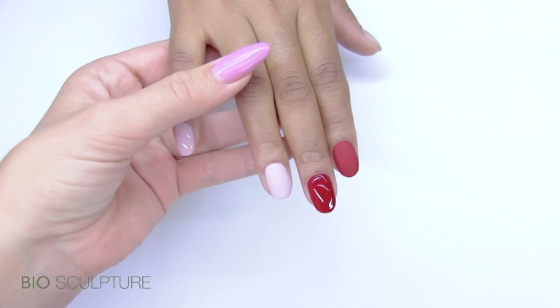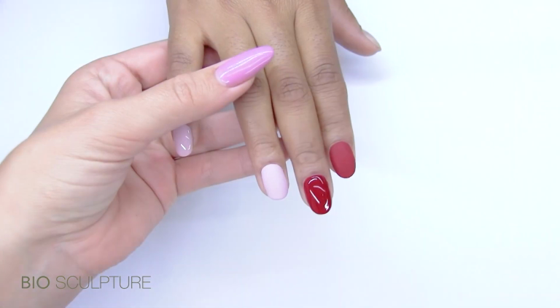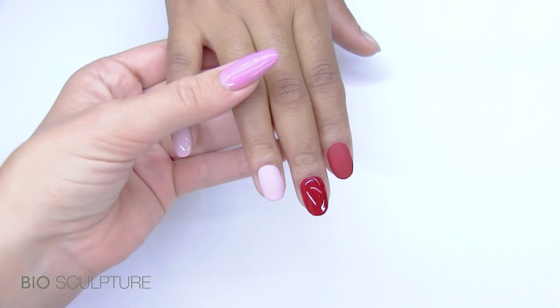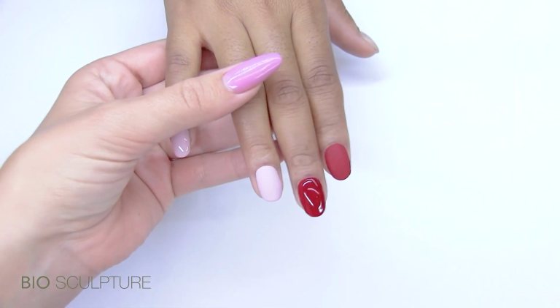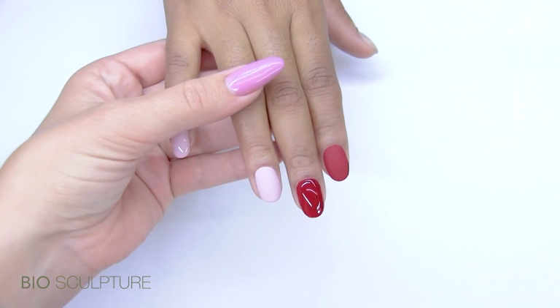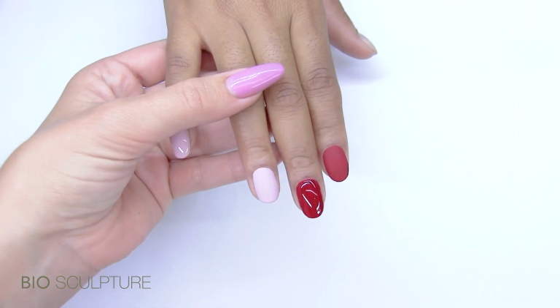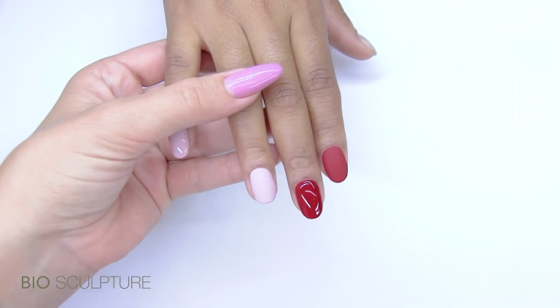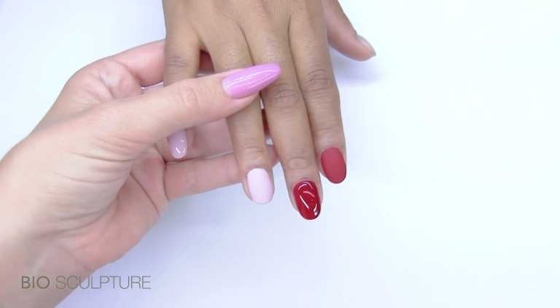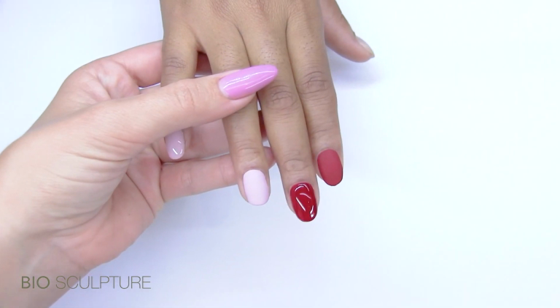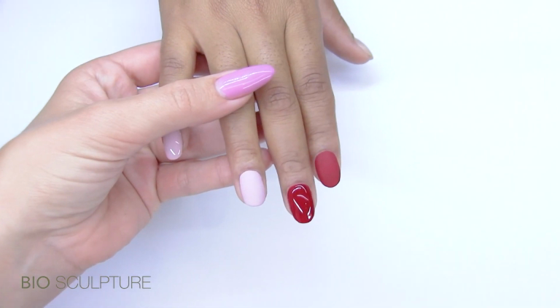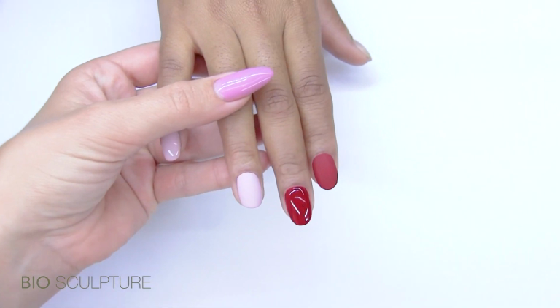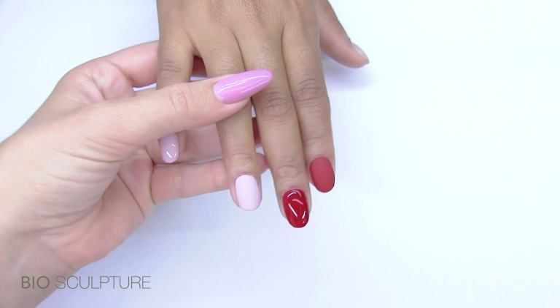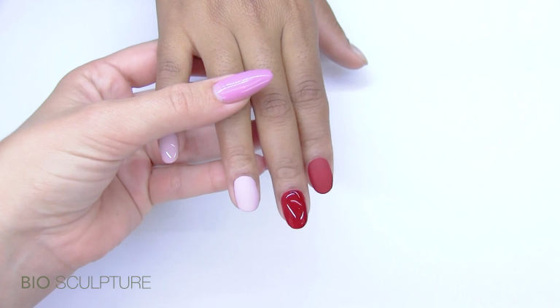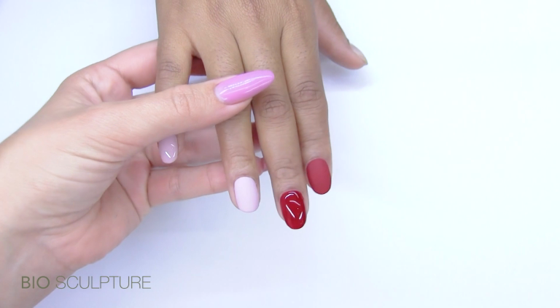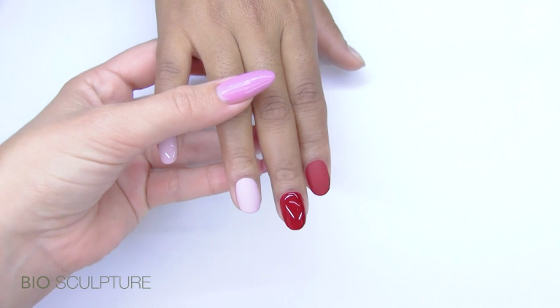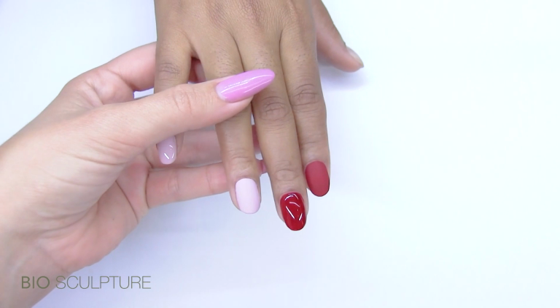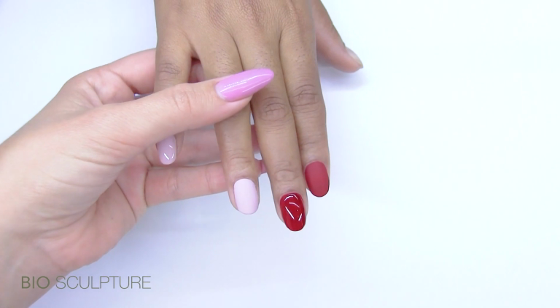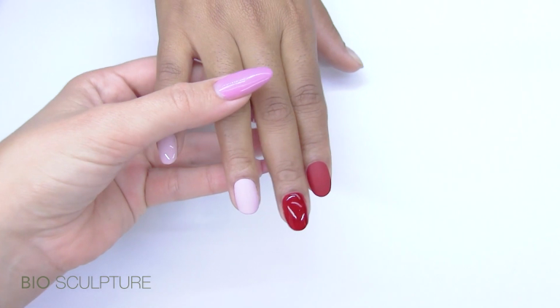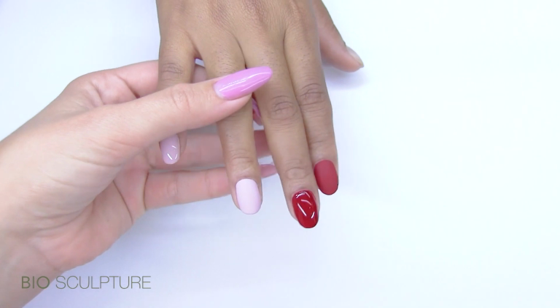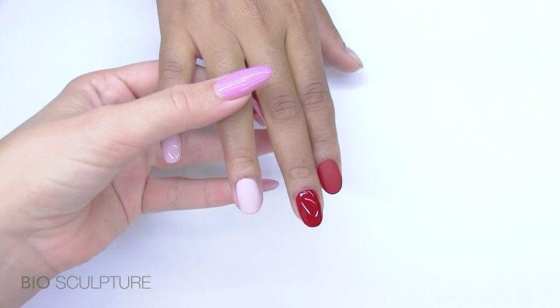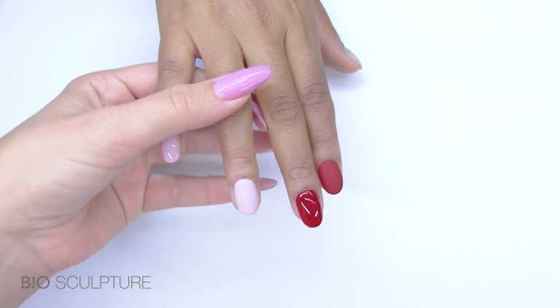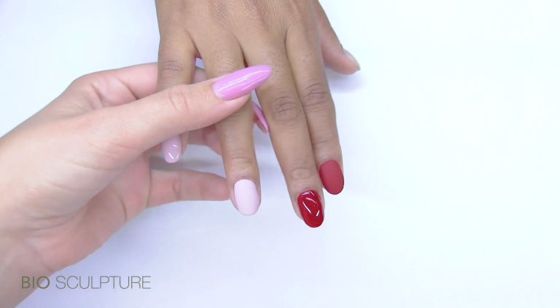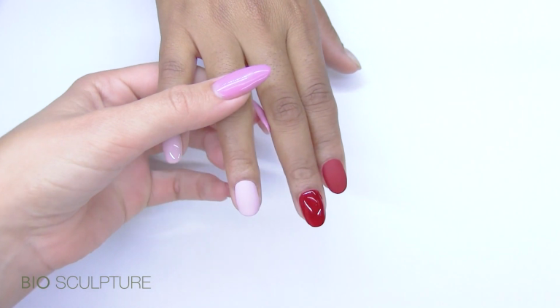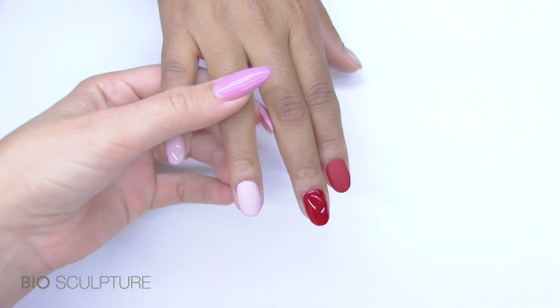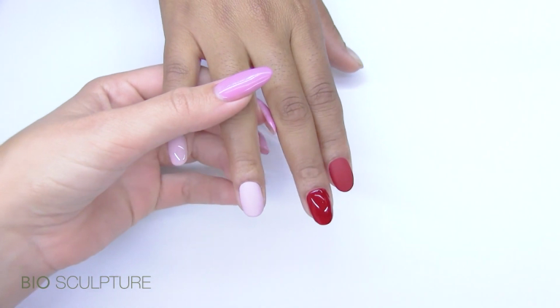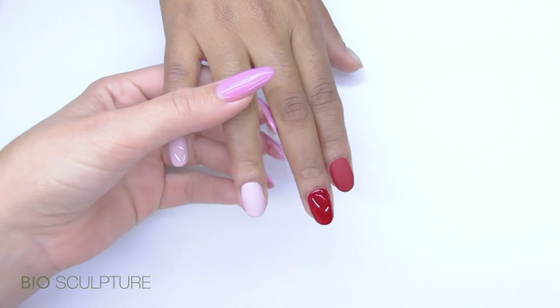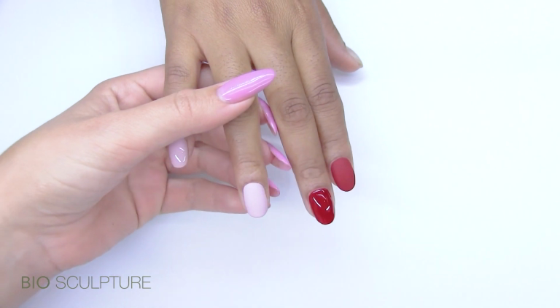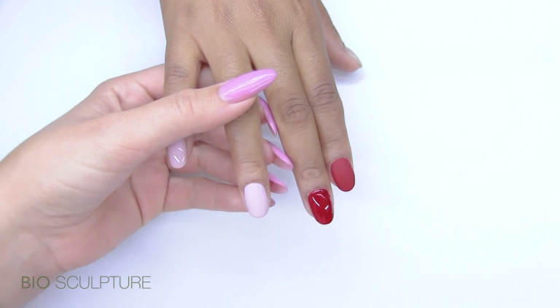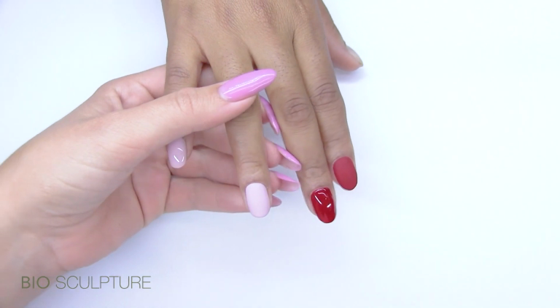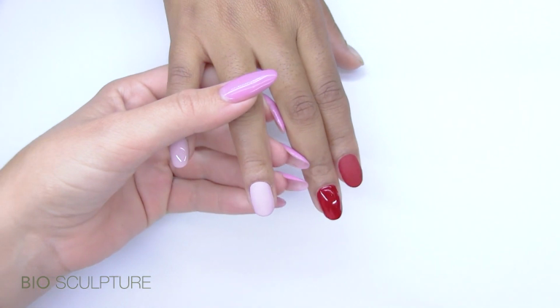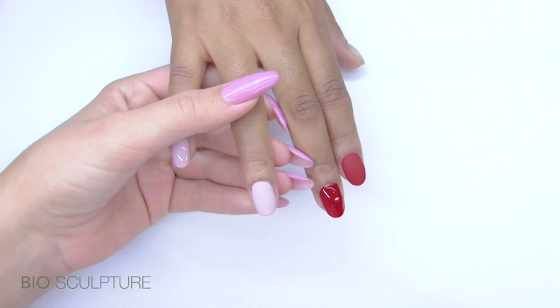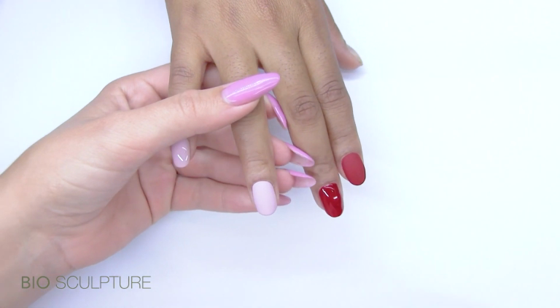Suede has a lovely velvety finish and will replace Evo's matte top coat.